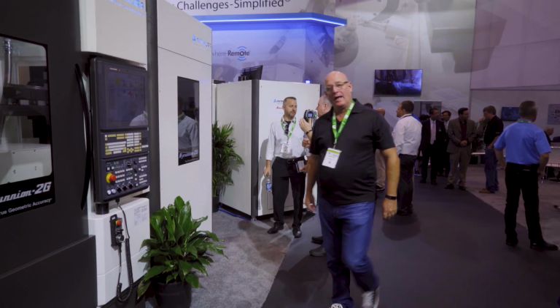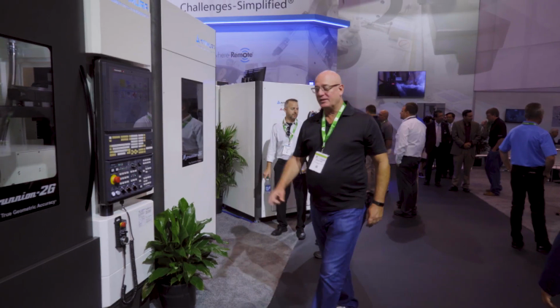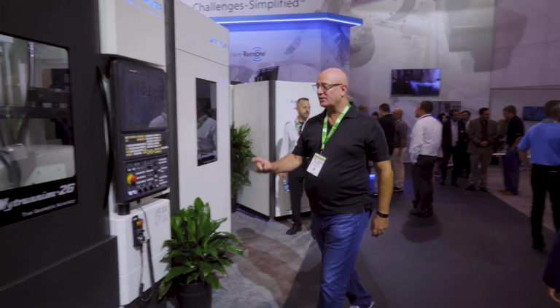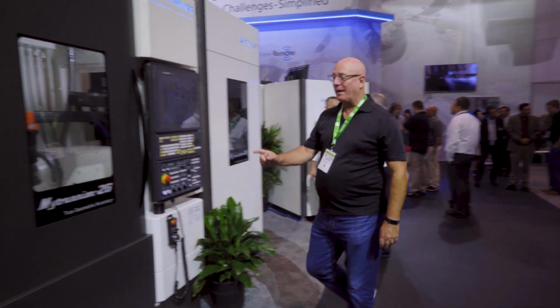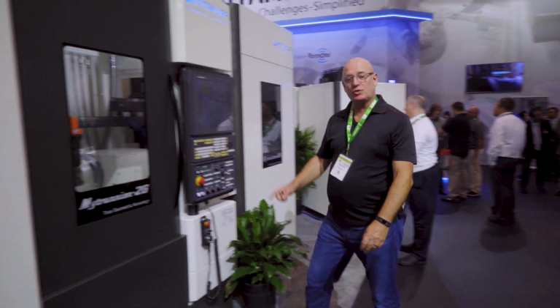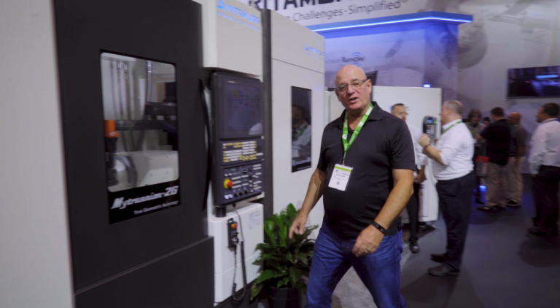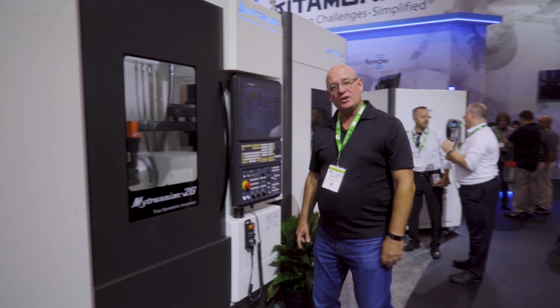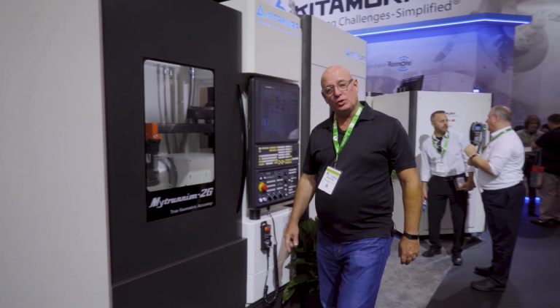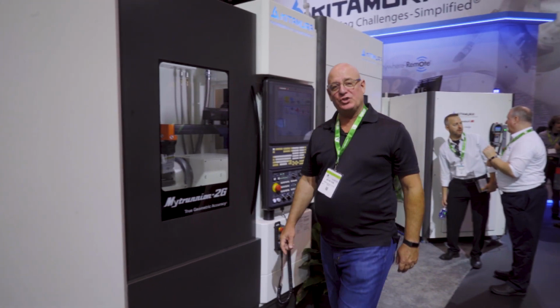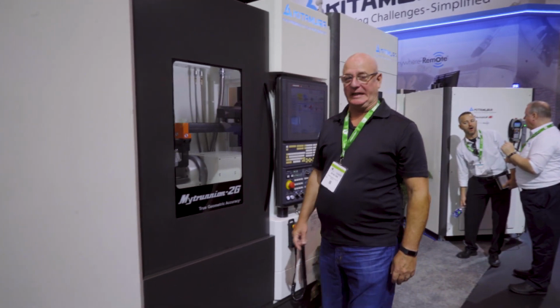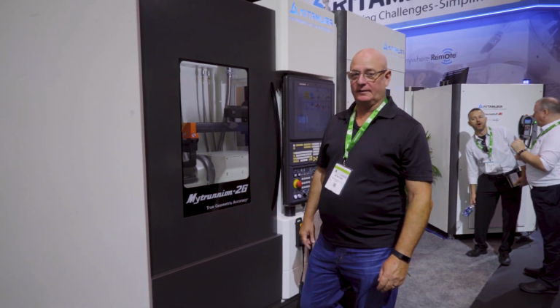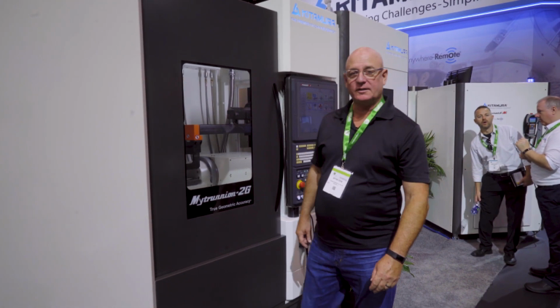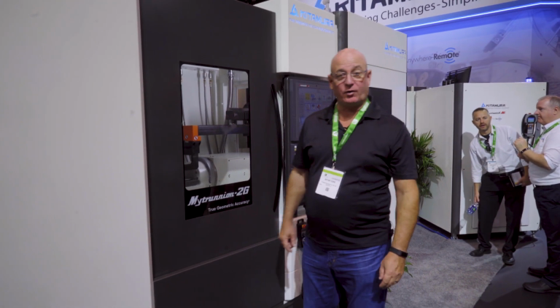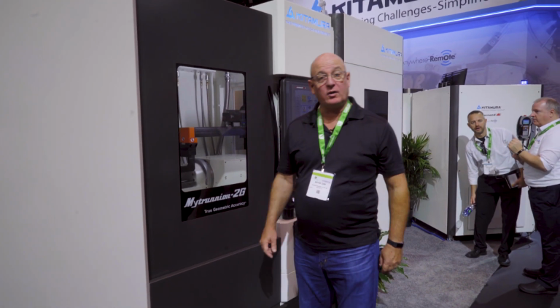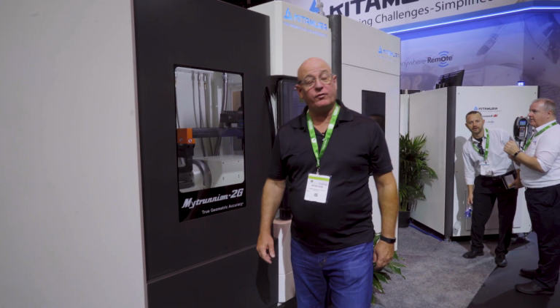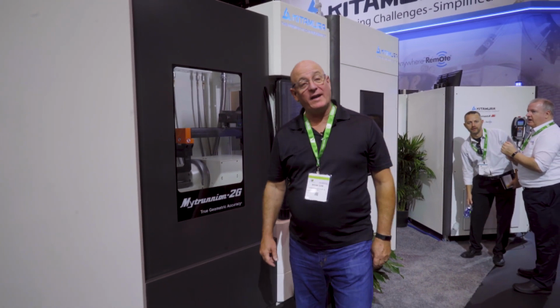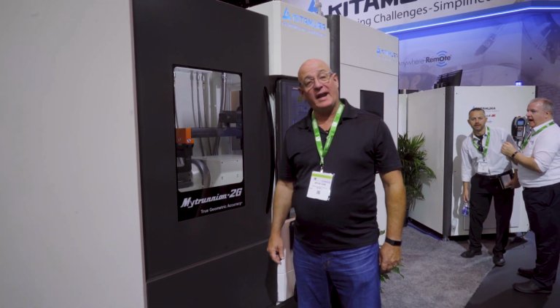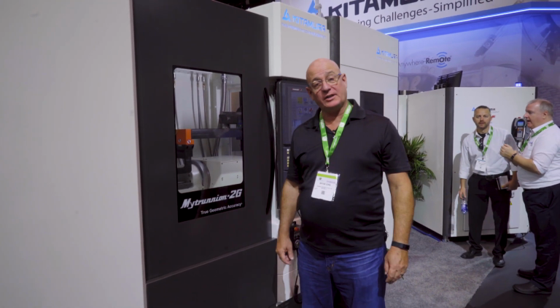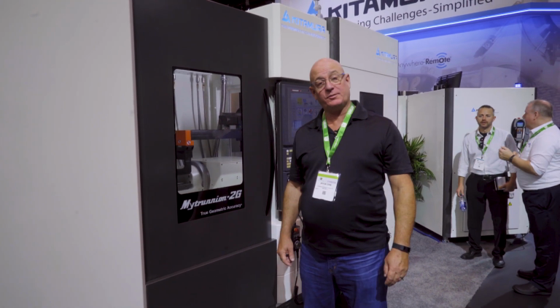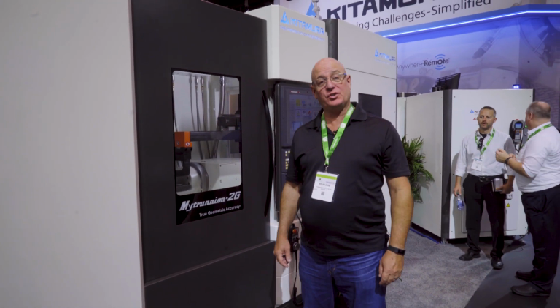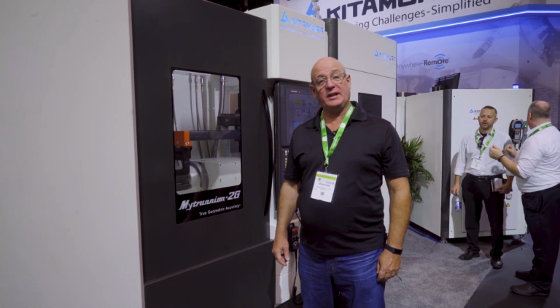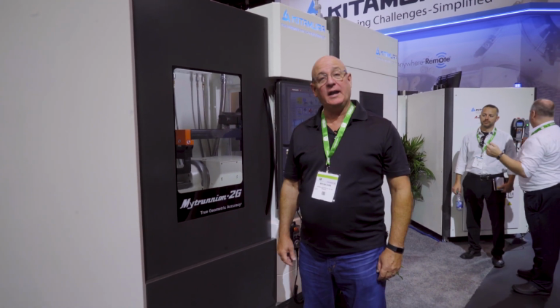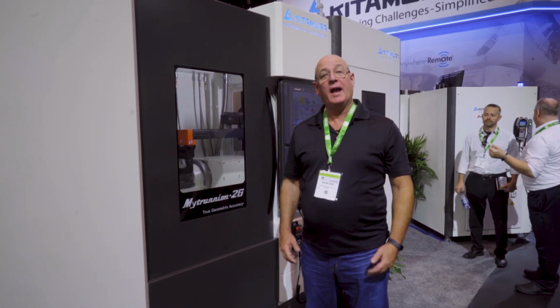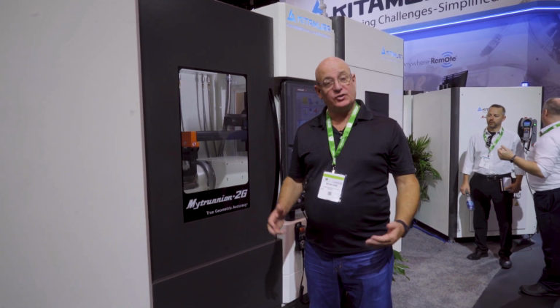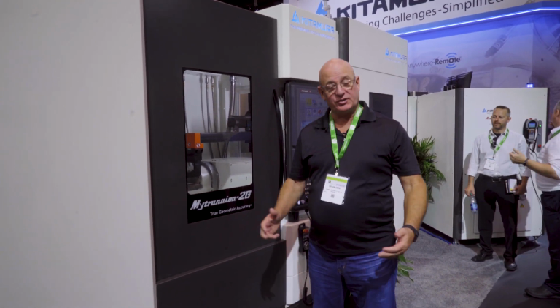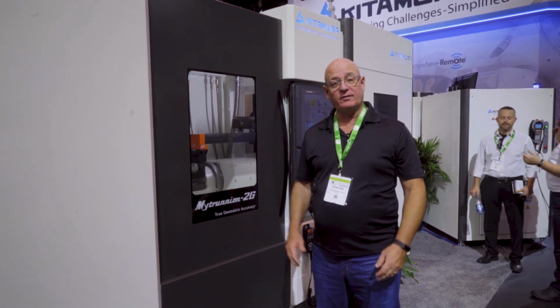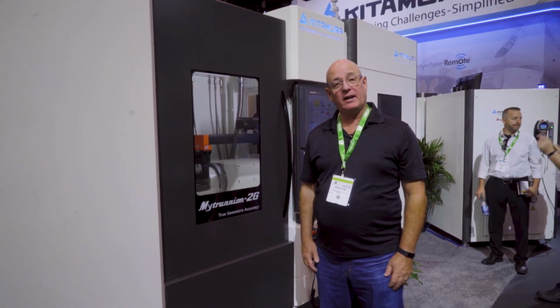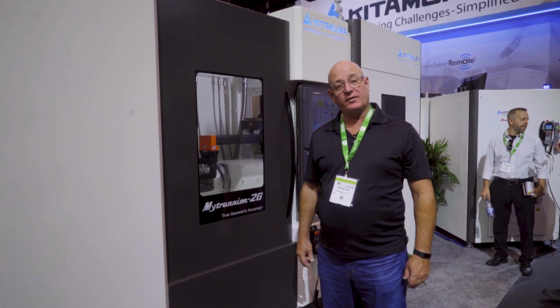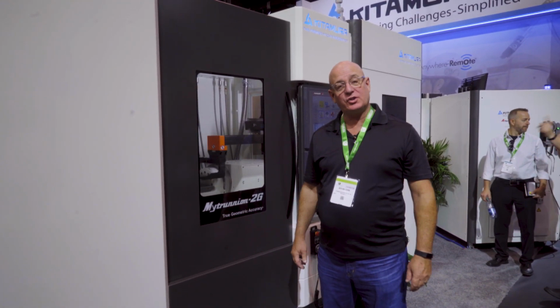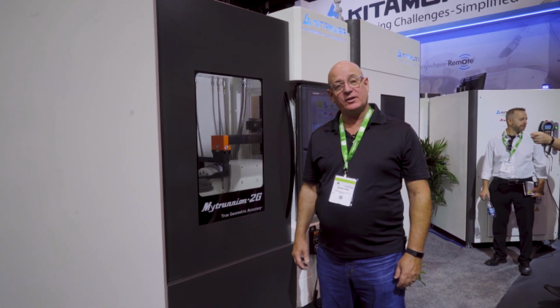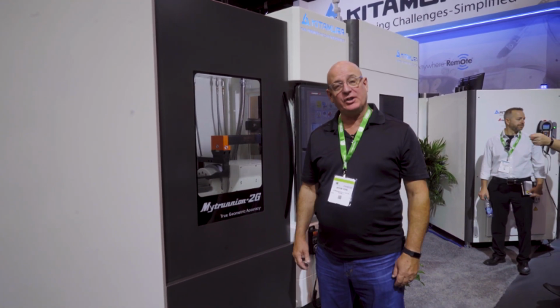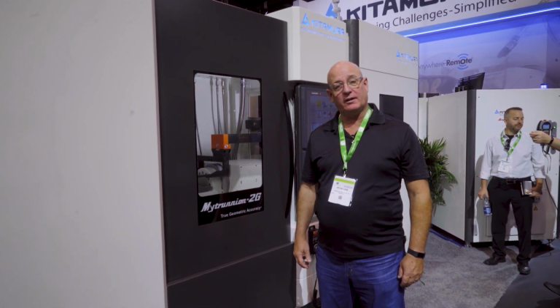This is the MyTrunyon 2G. It's a vertical 5-axis machine just unveiled at the show this year.